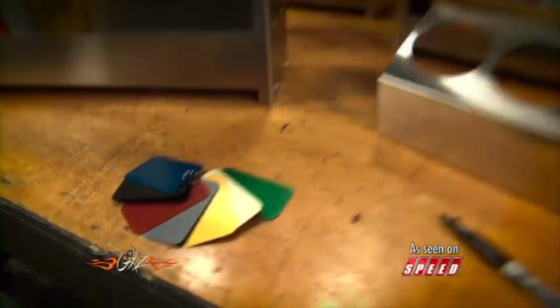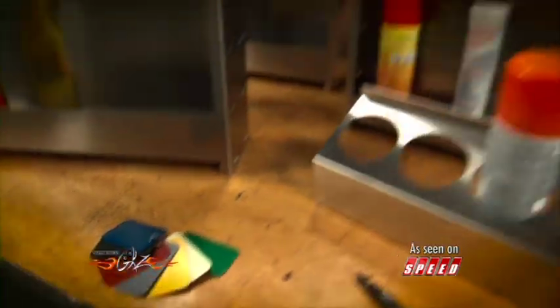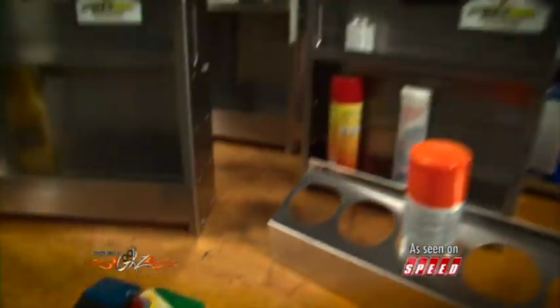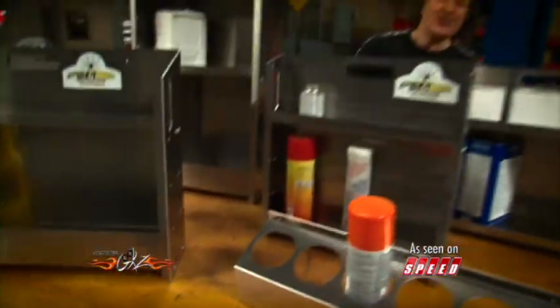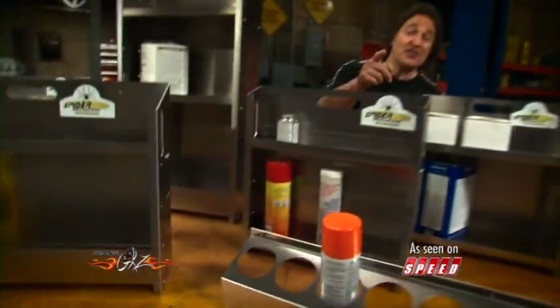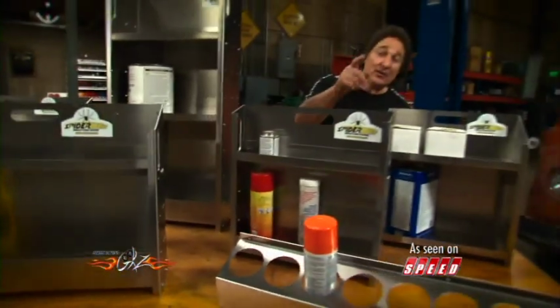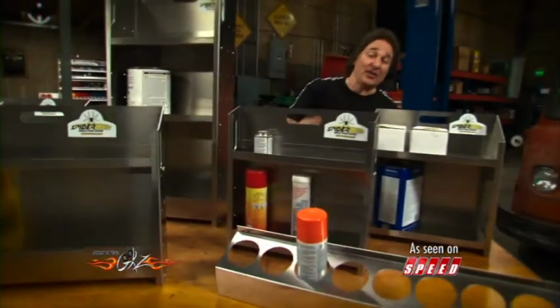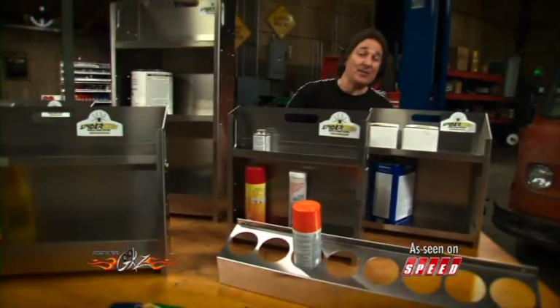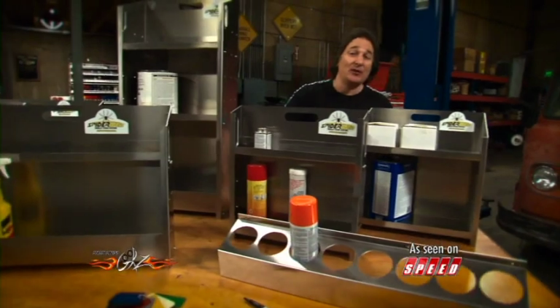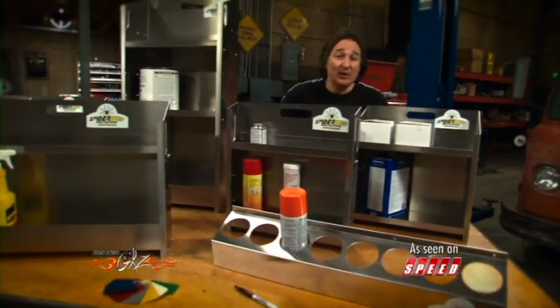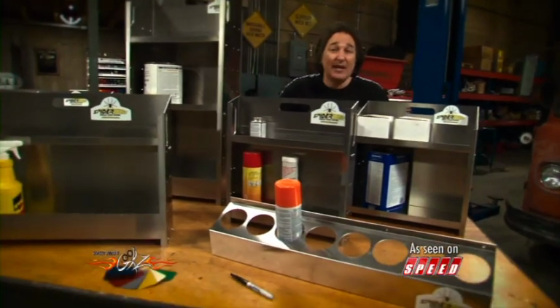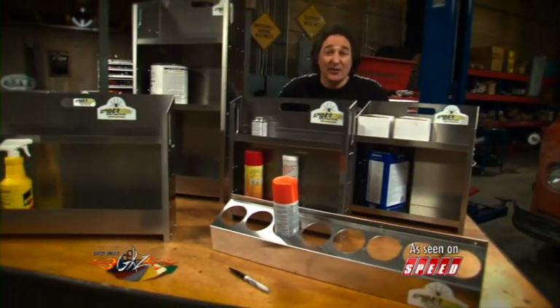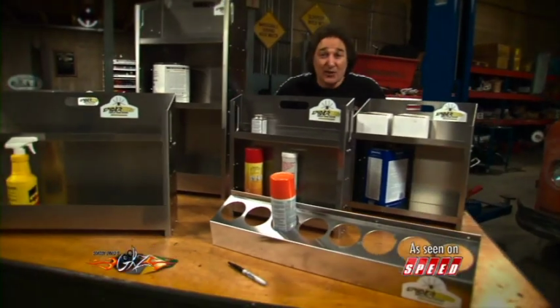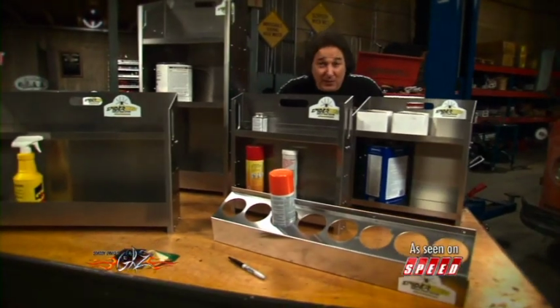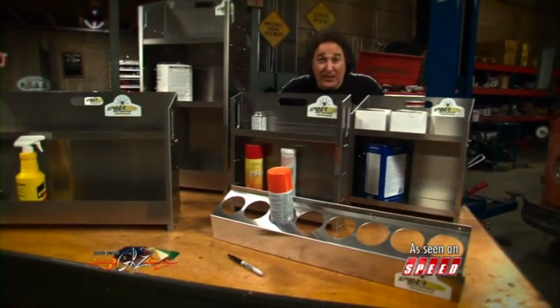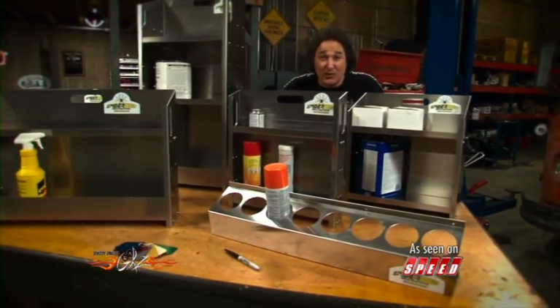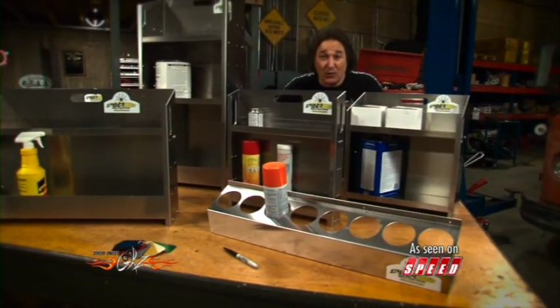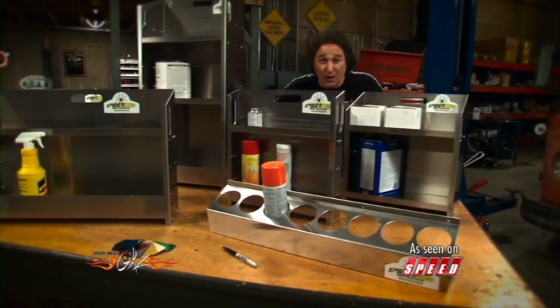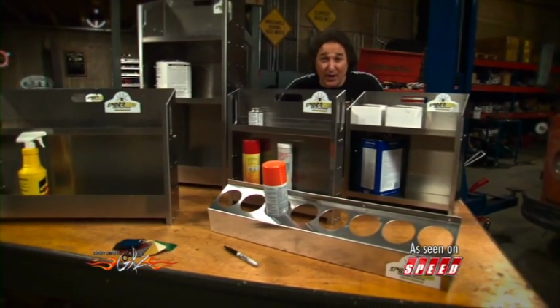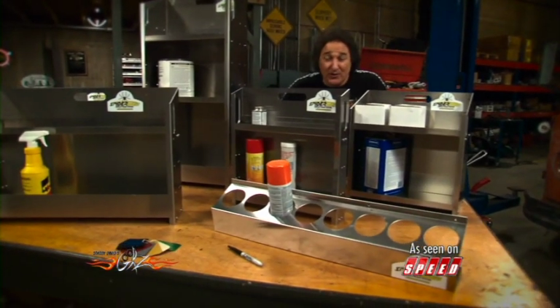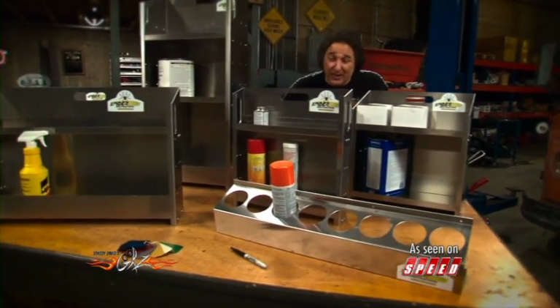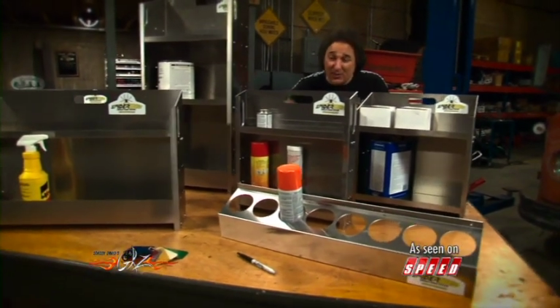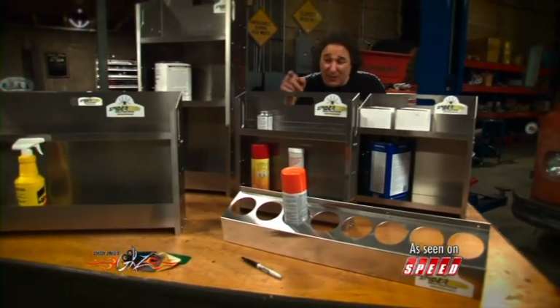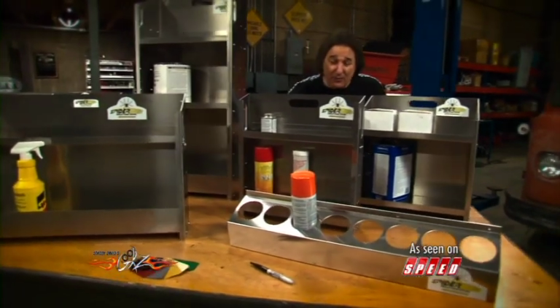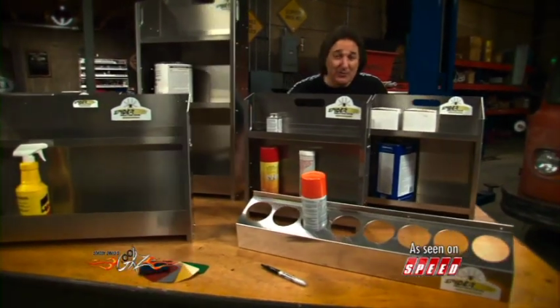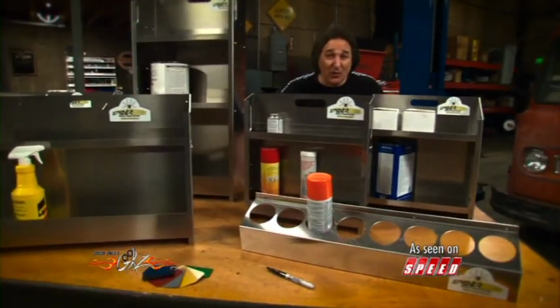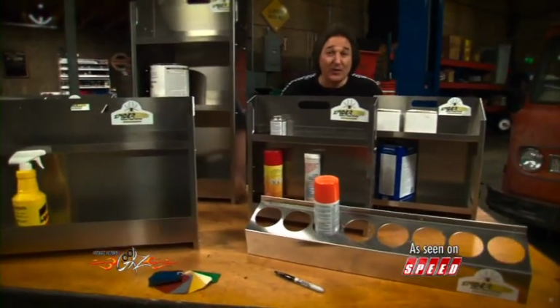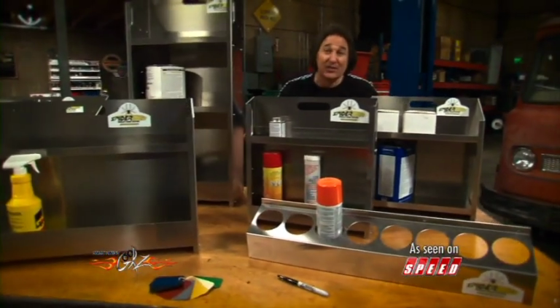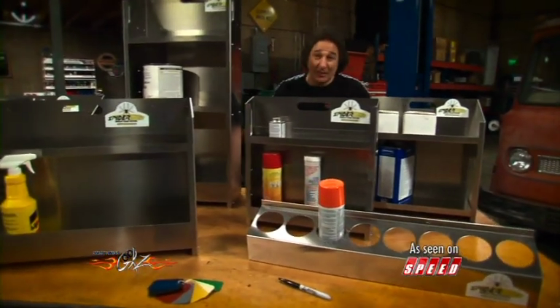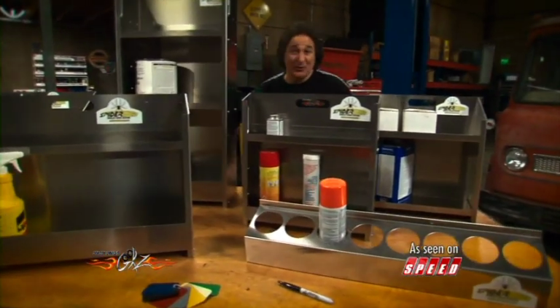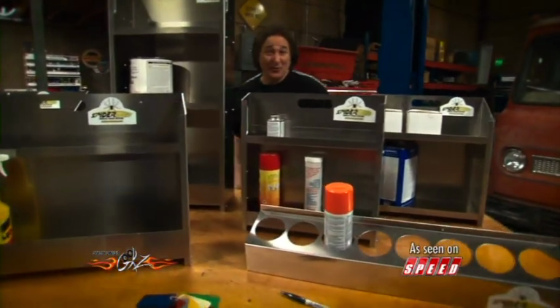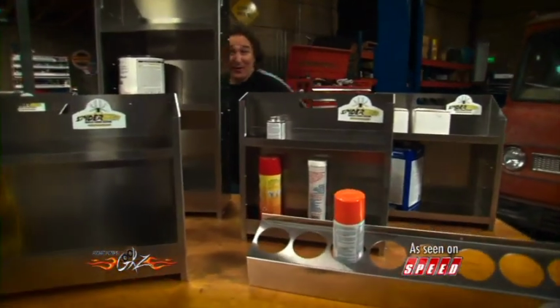If you are serious about utilizing the space in your garage, Spiderweb Storage can help you do that.